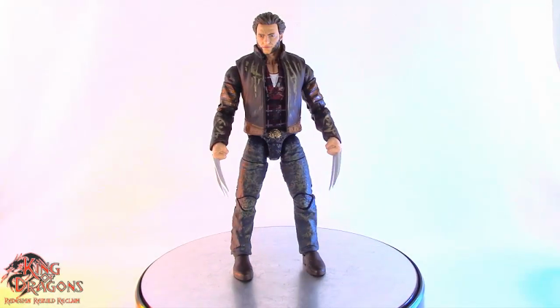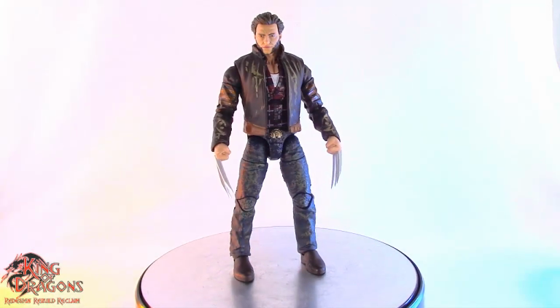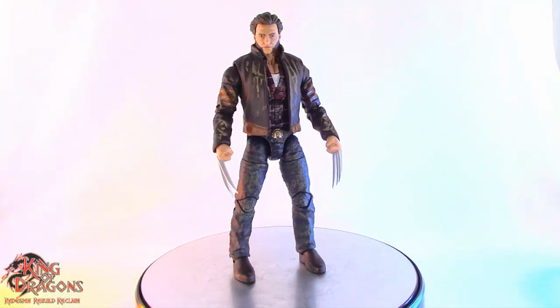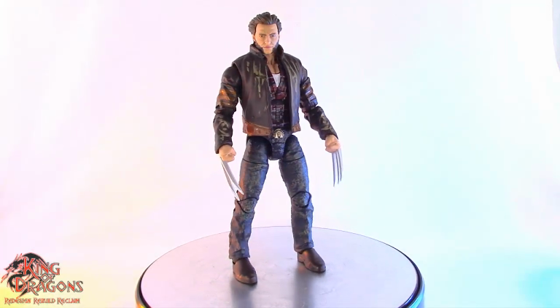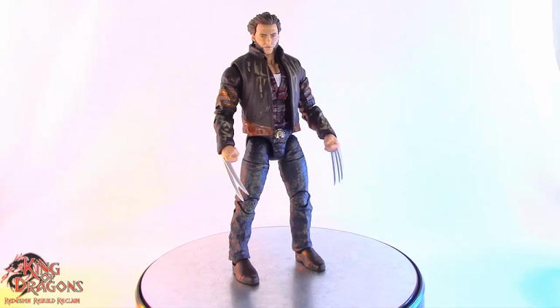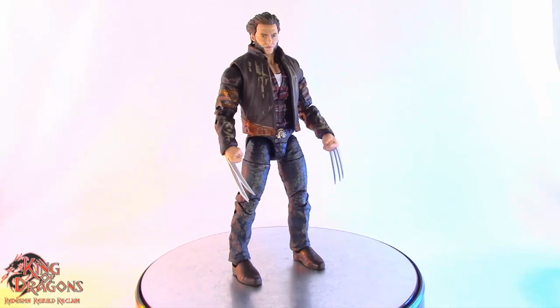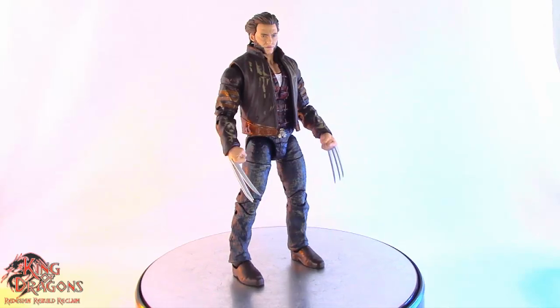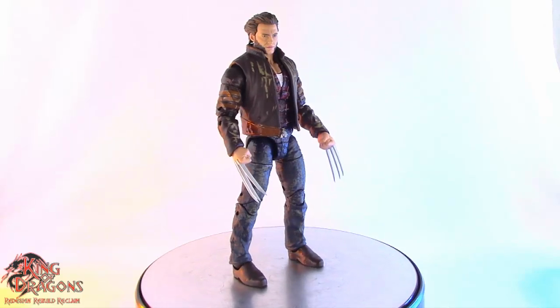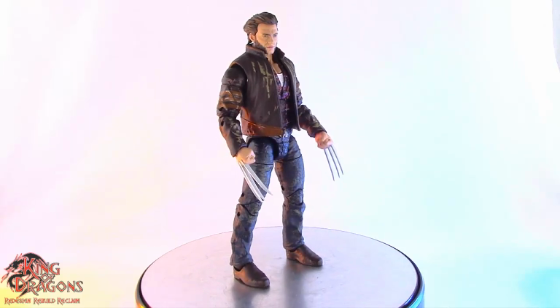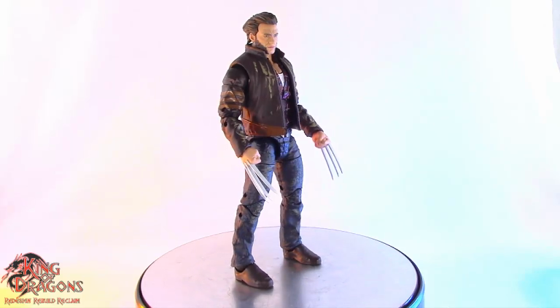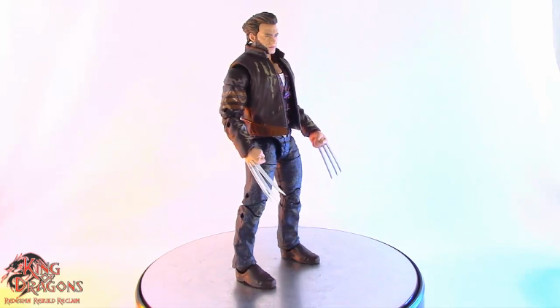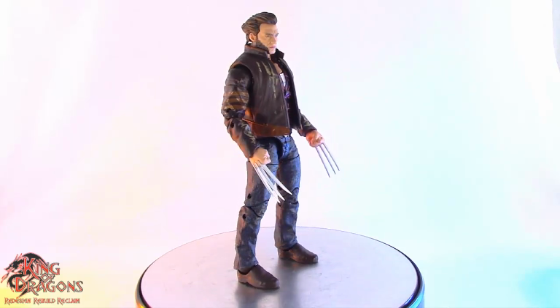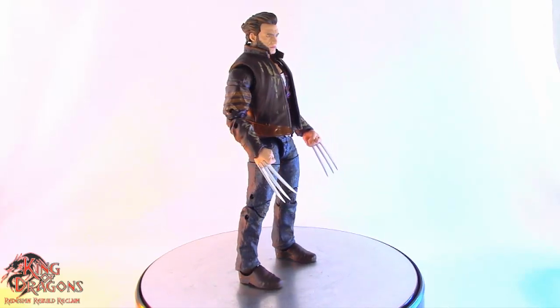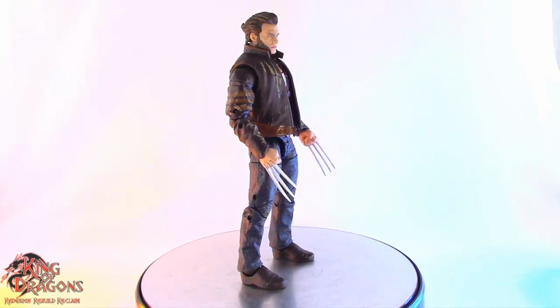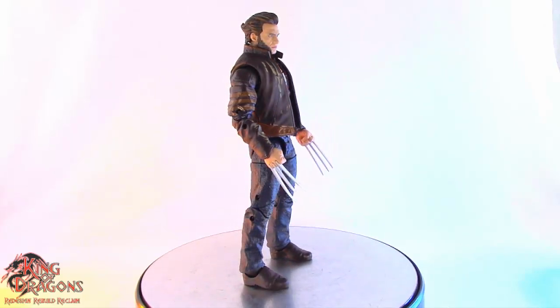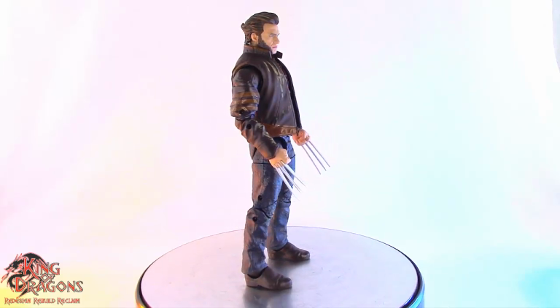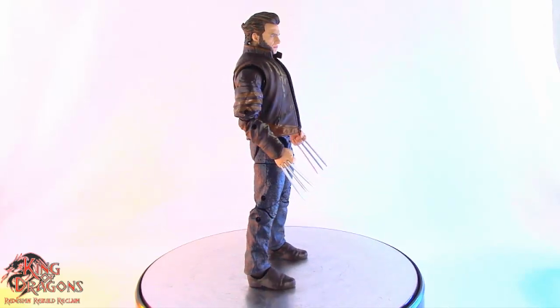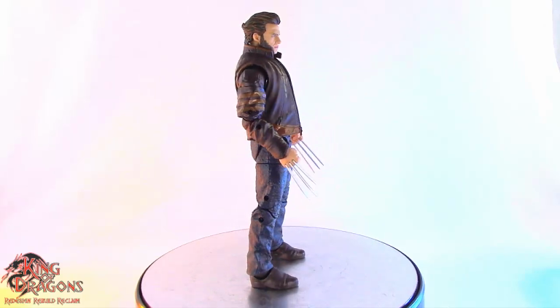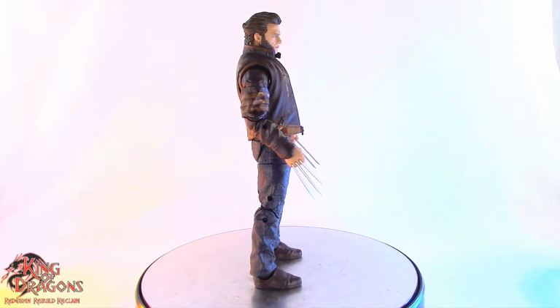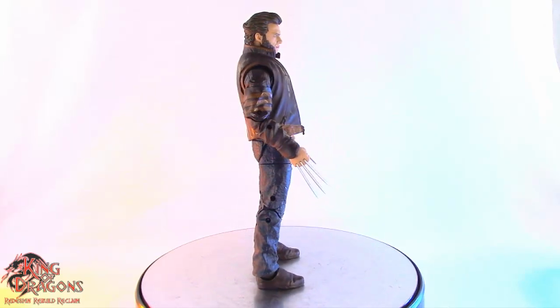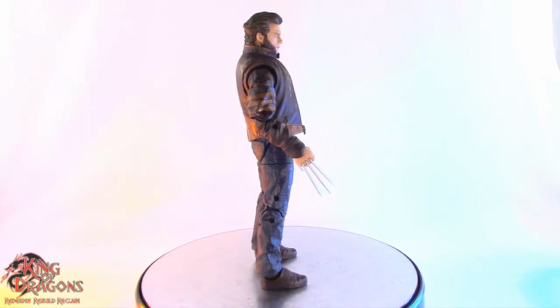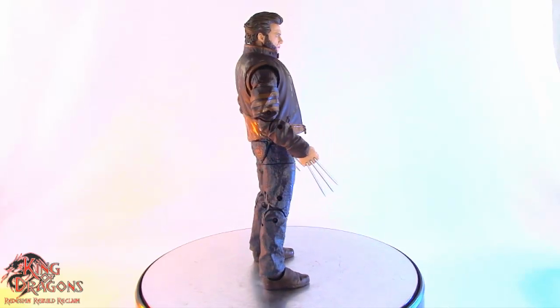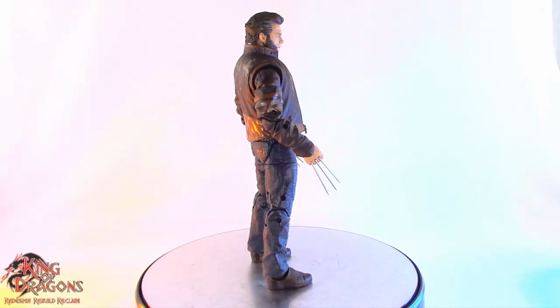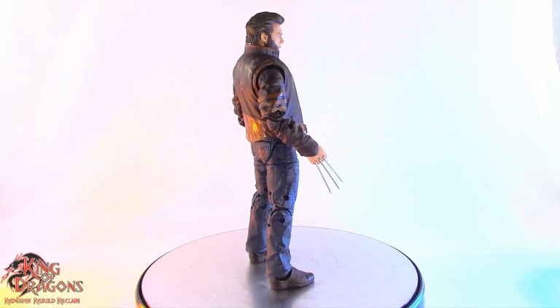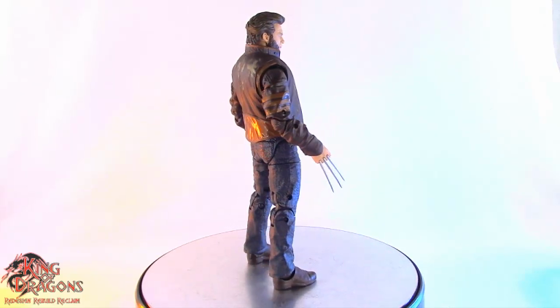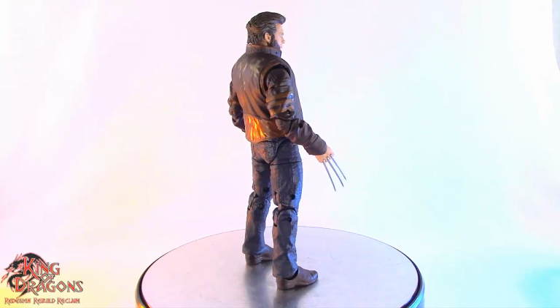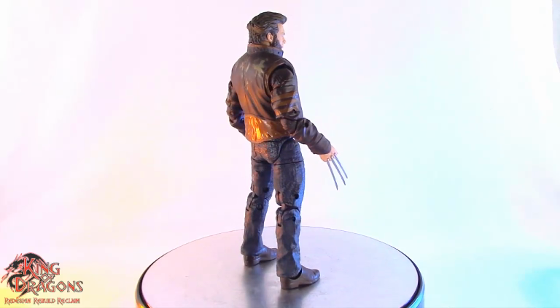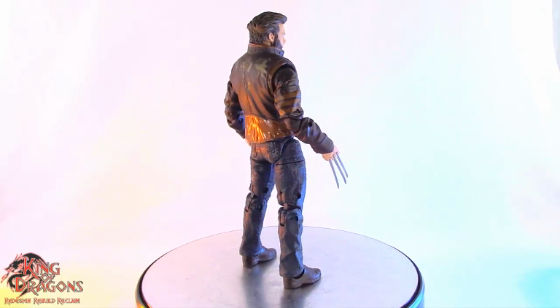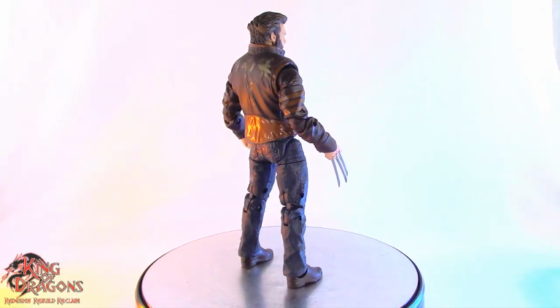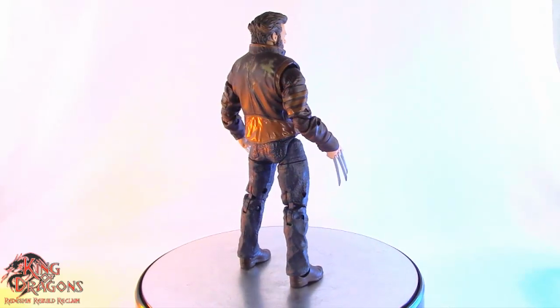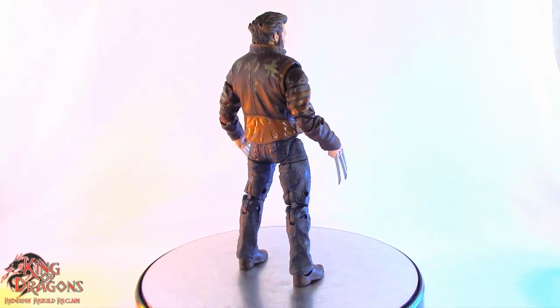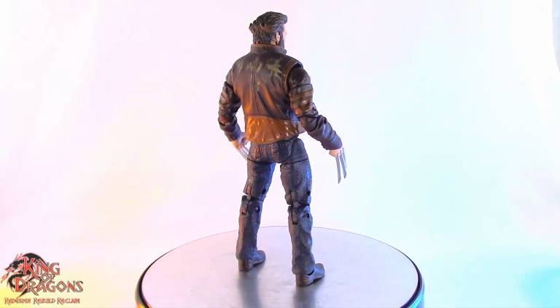Wolverine doesn't come with any other accessories, so with that out of the way, let's have a closer look at Wolverine.